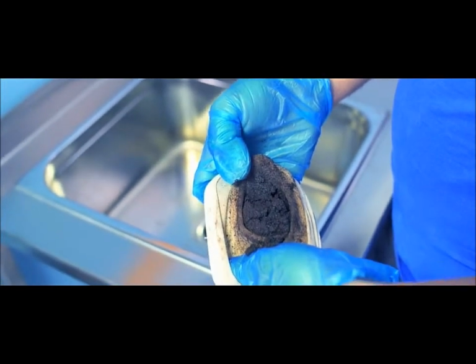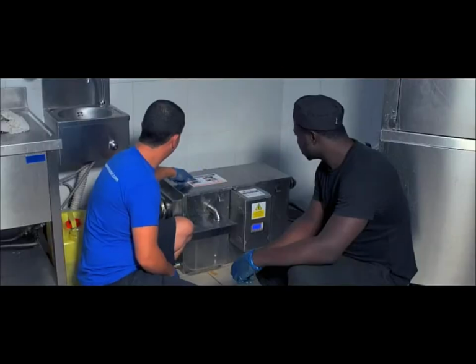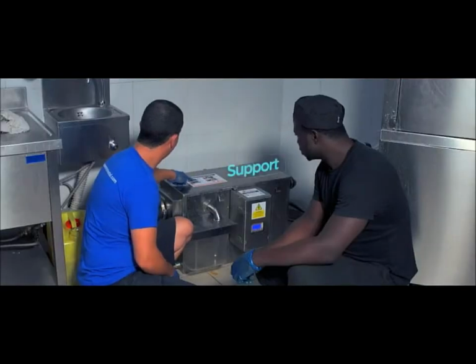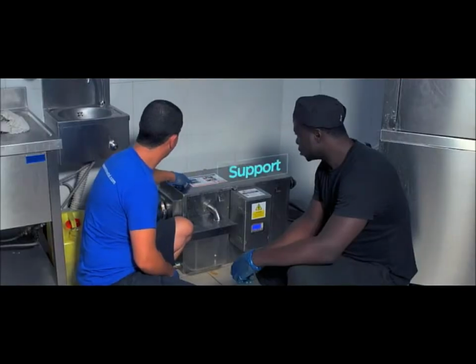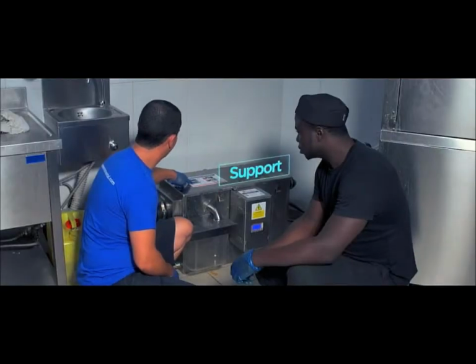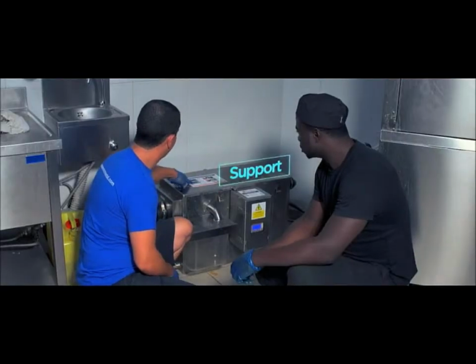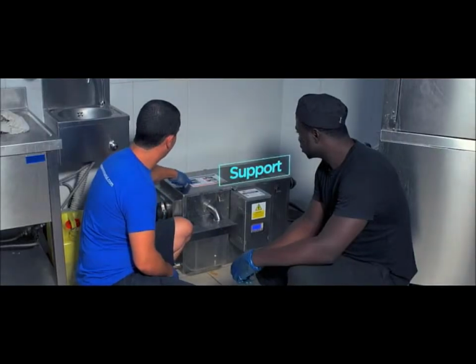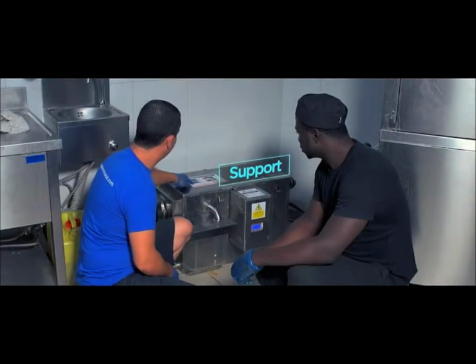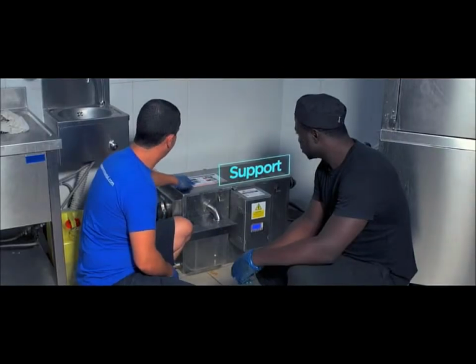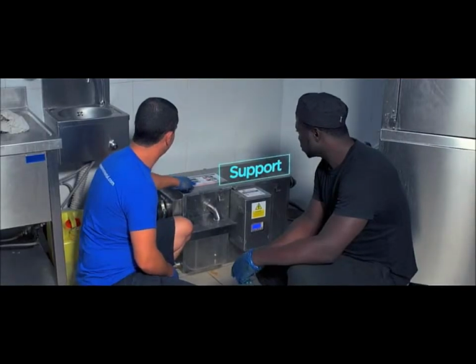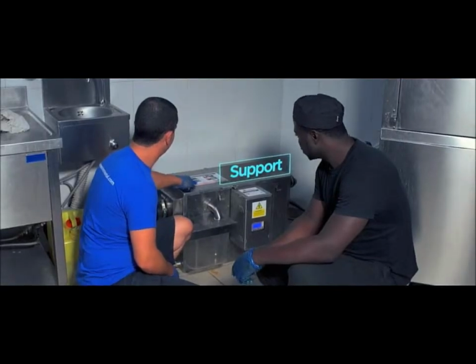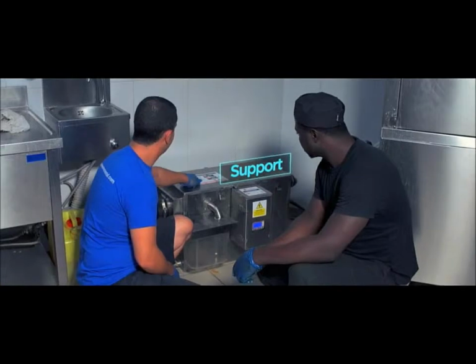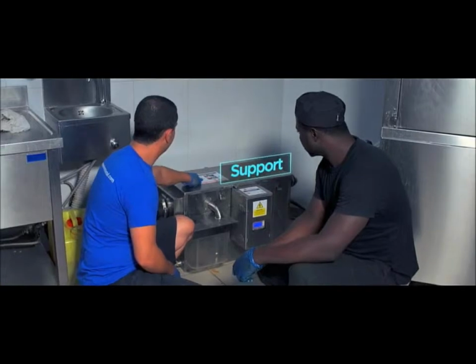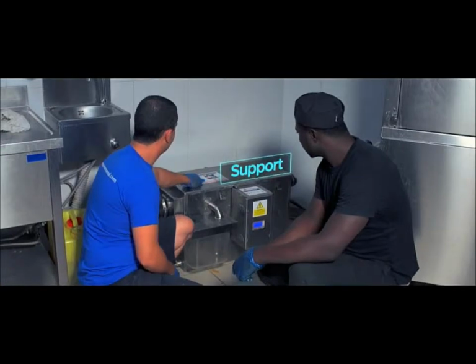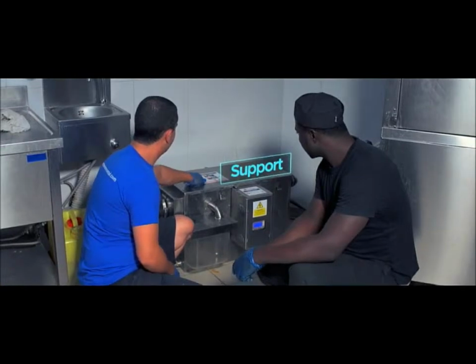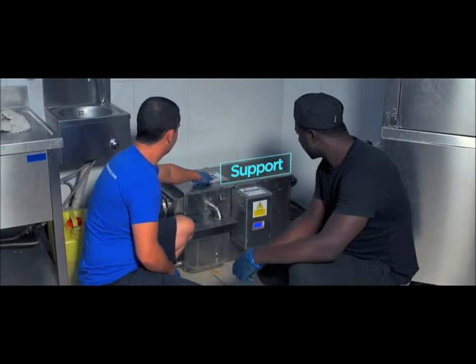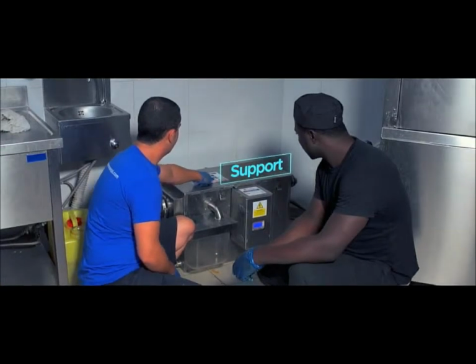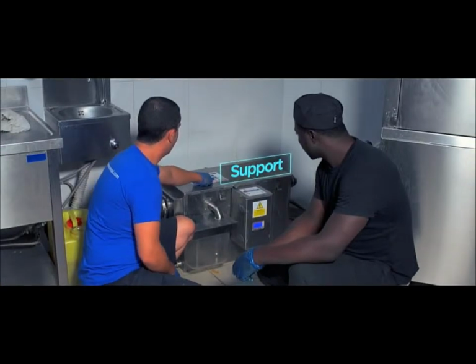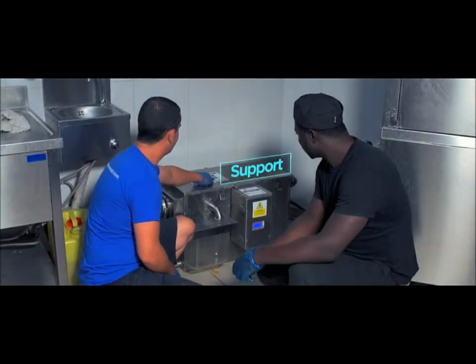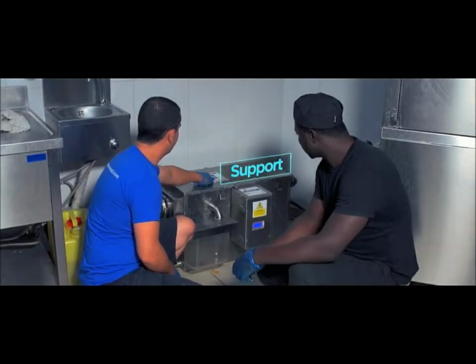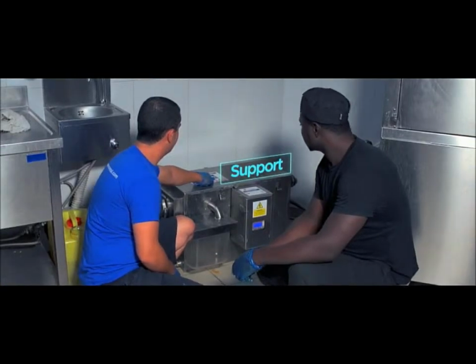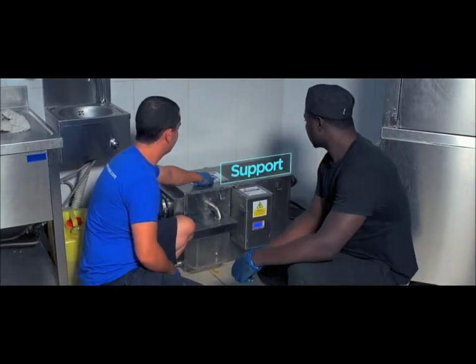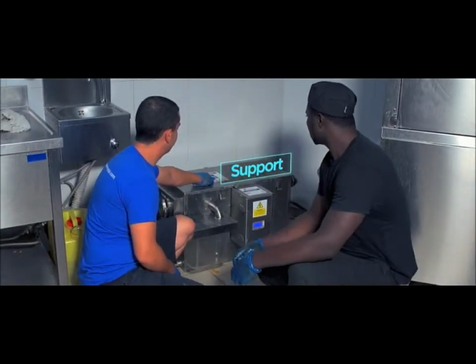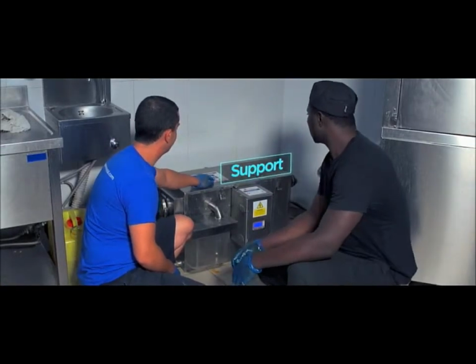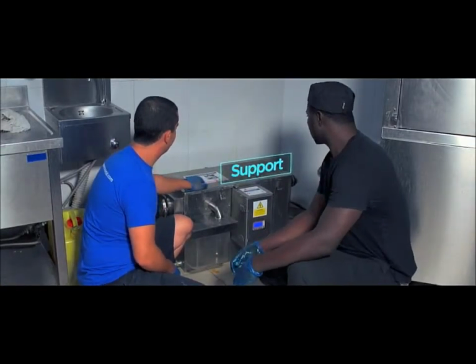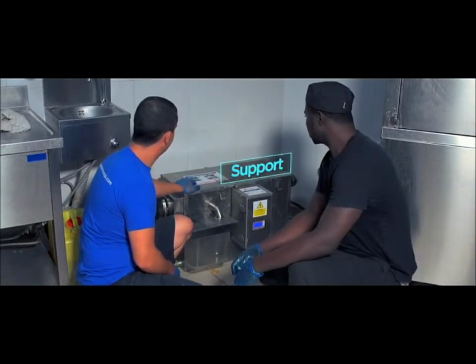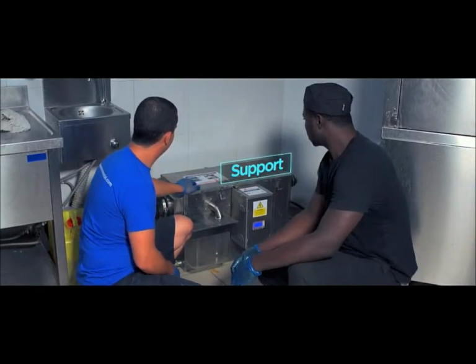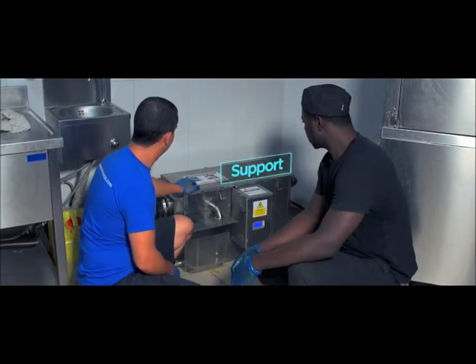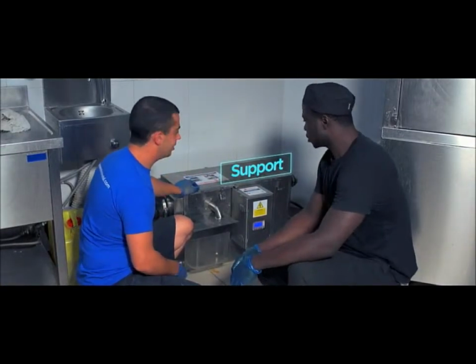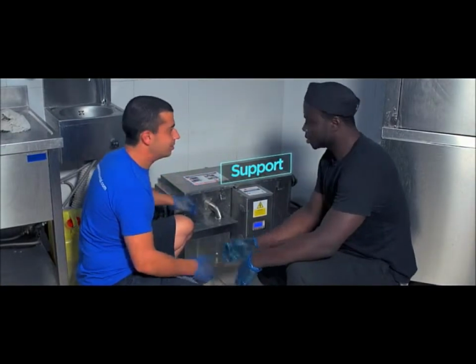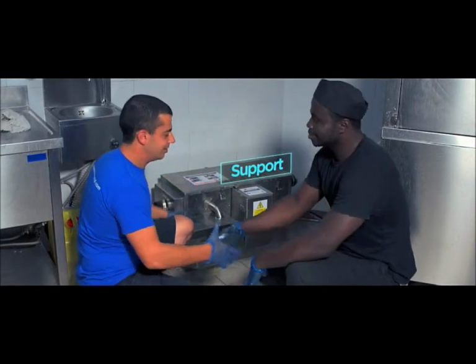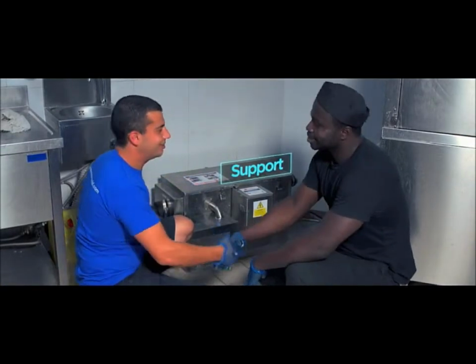The Grease Guardian support team offer training seminars for all customers and product users, as well as service and sales partners.